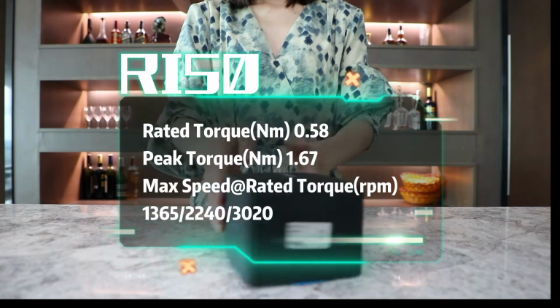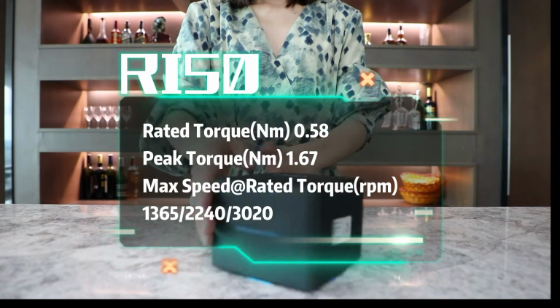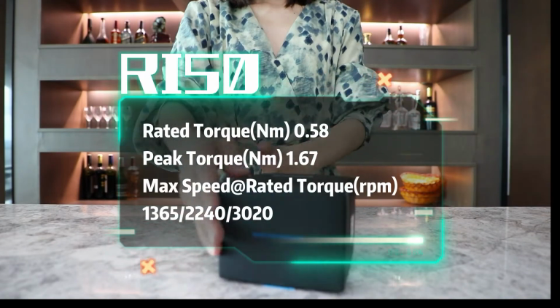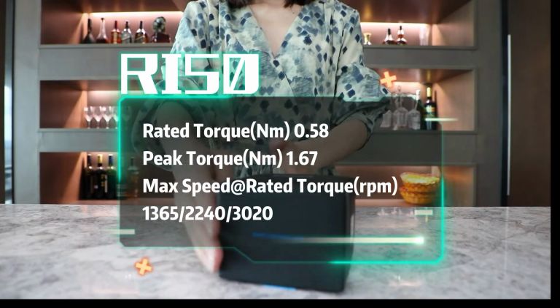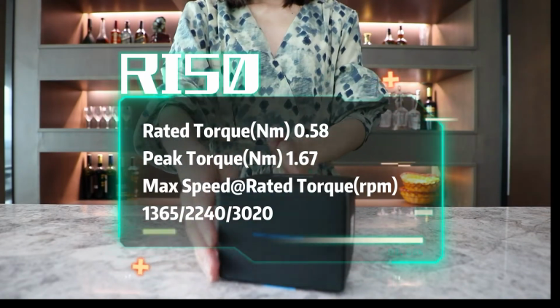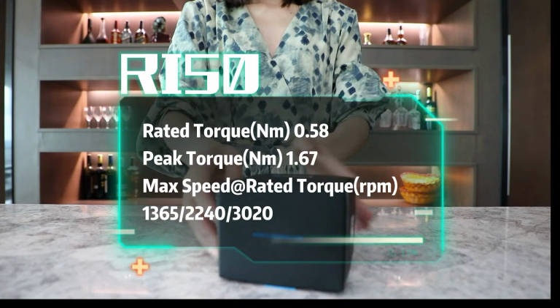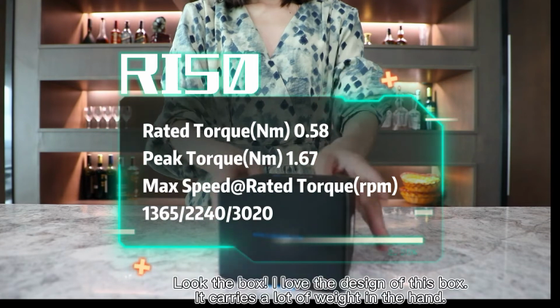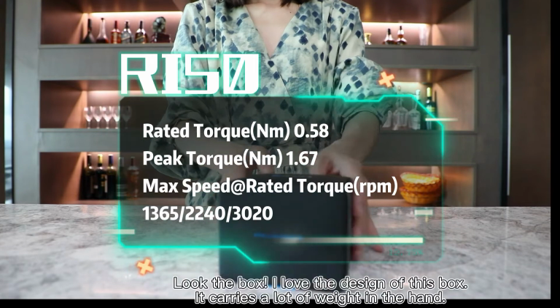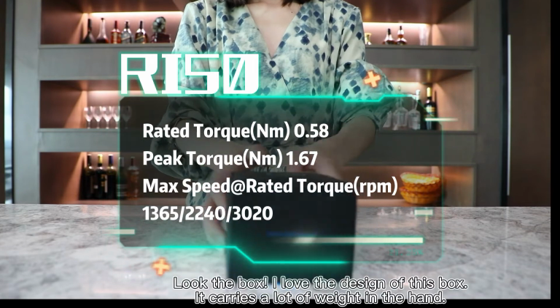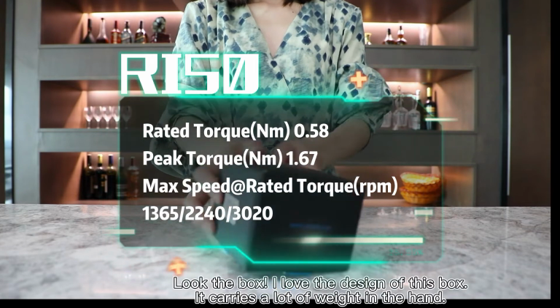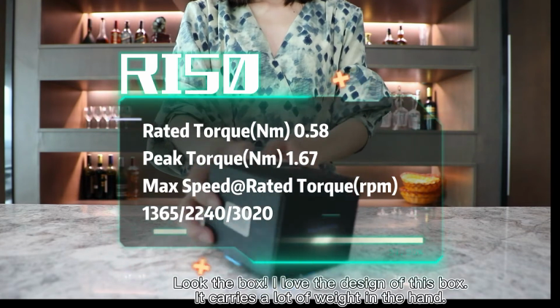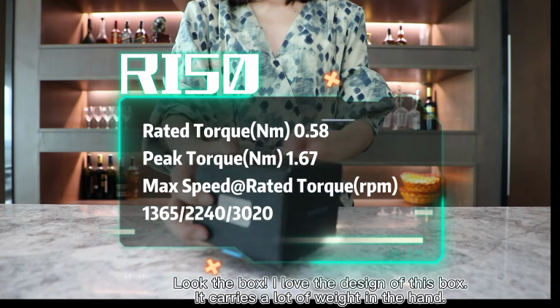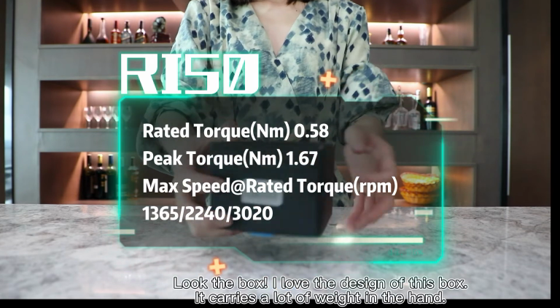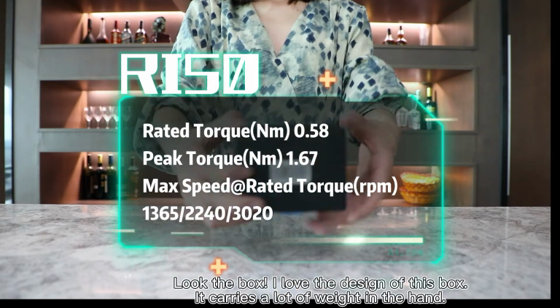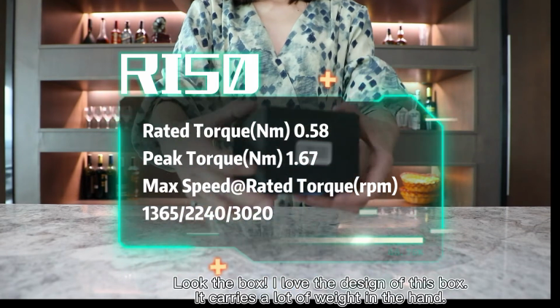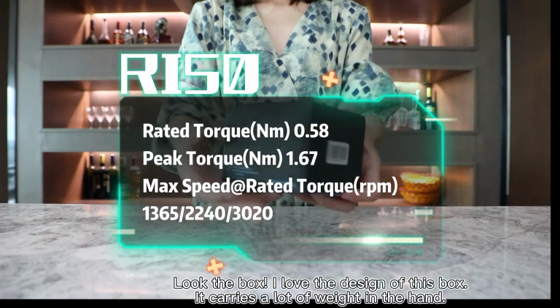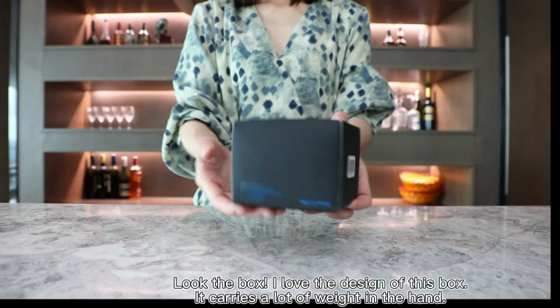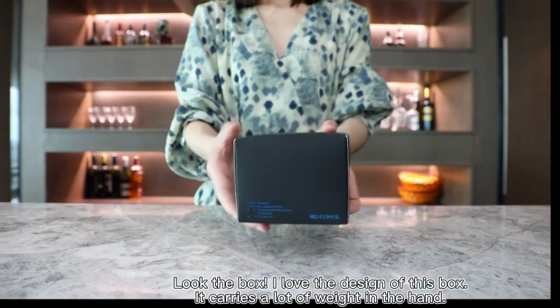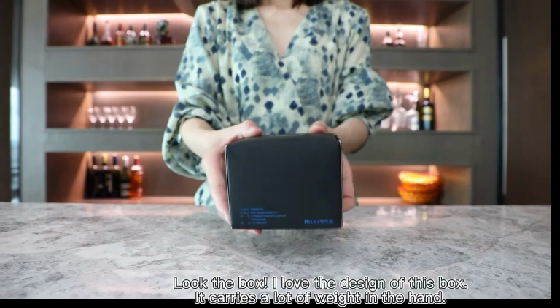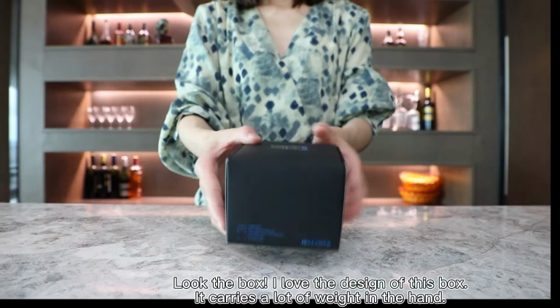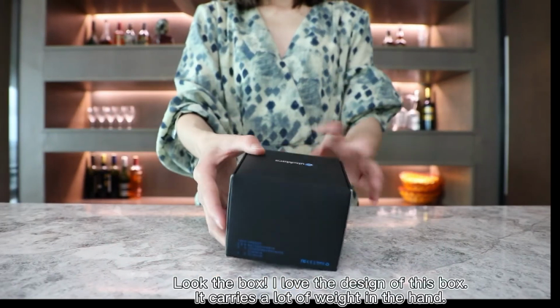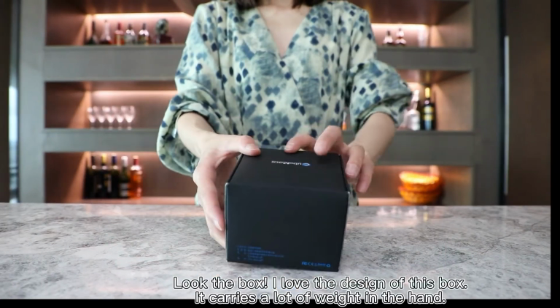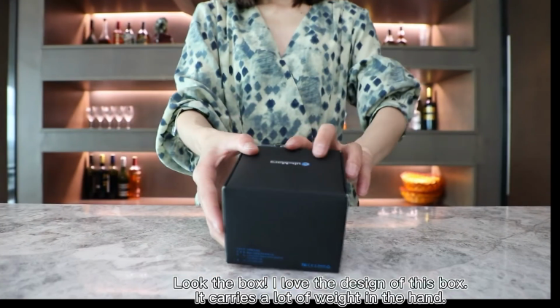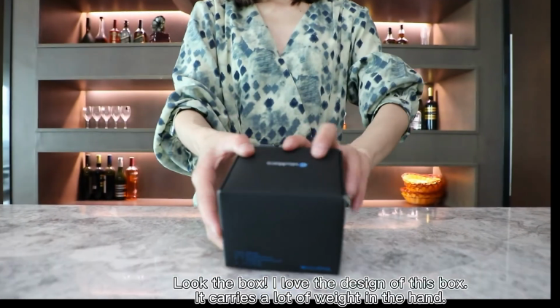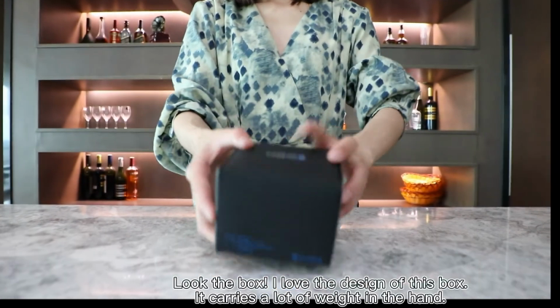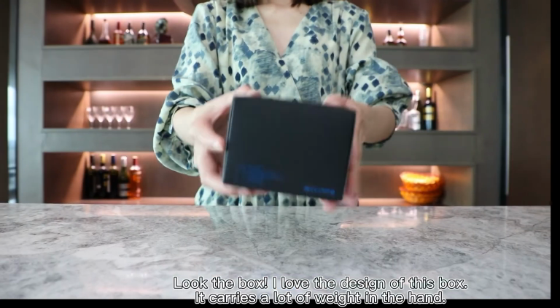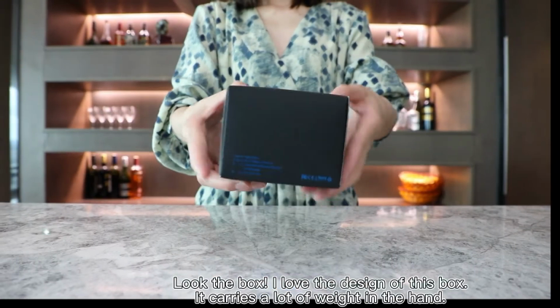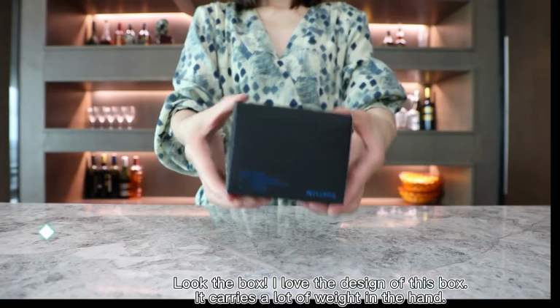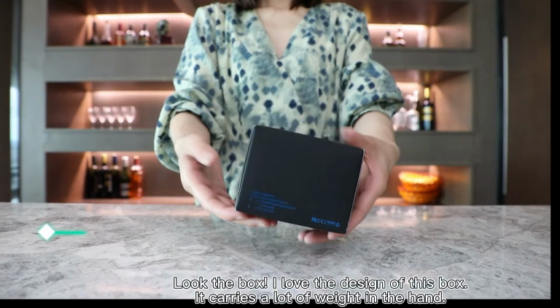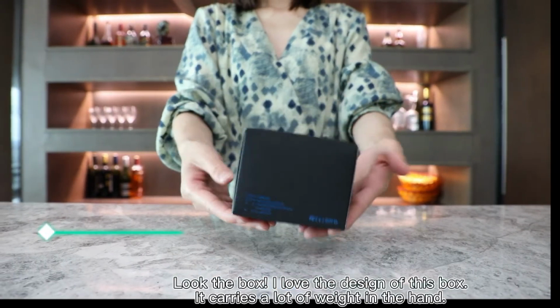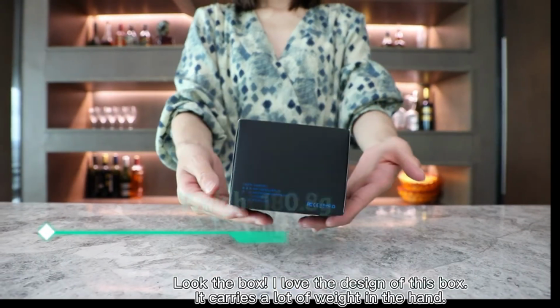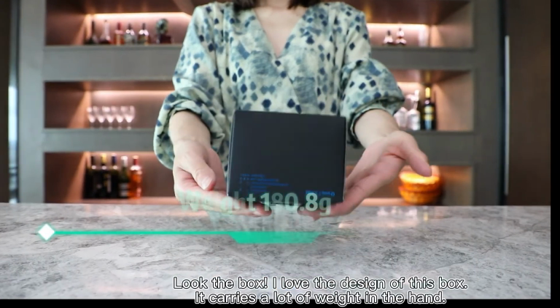Look at the box. I love the design of this box. It carries a lot of weight in the hand.